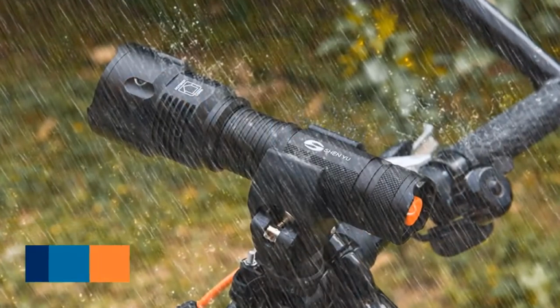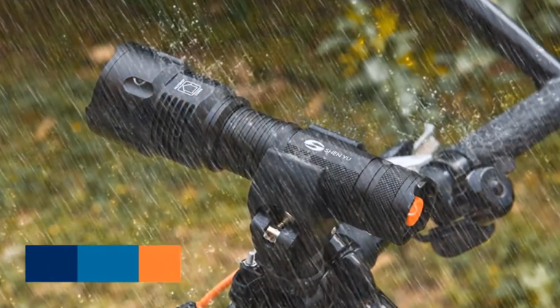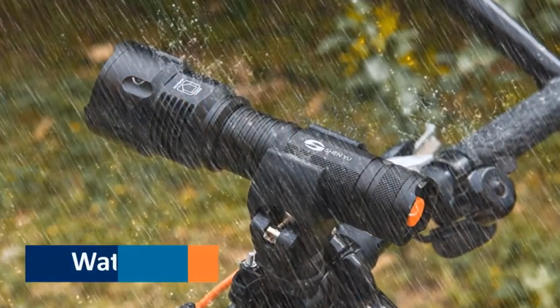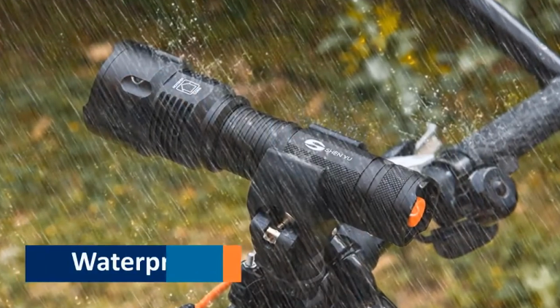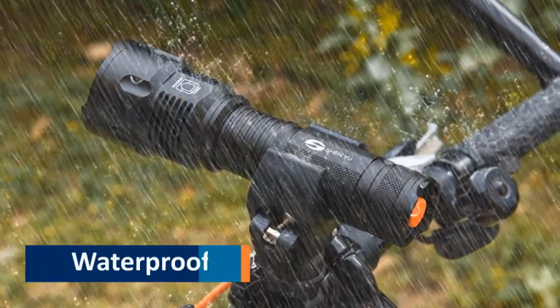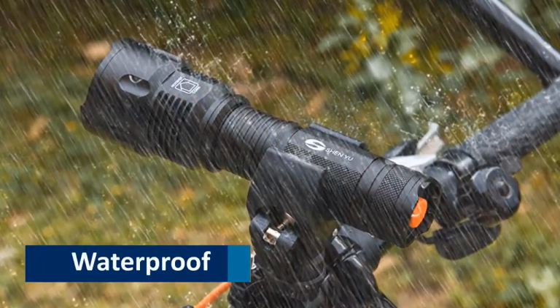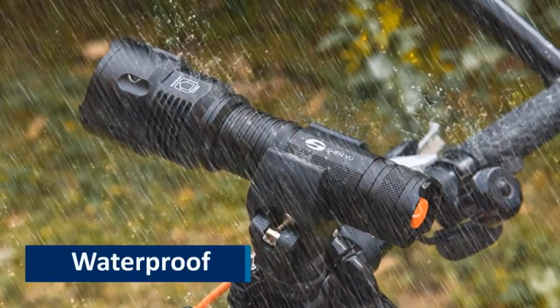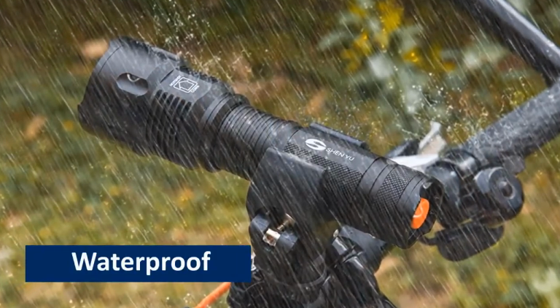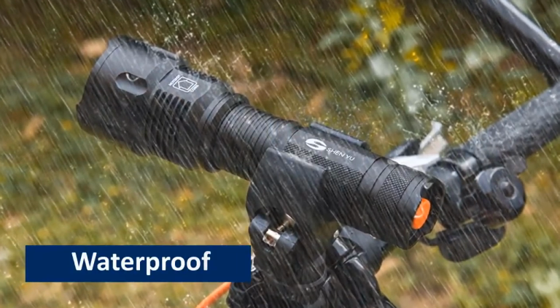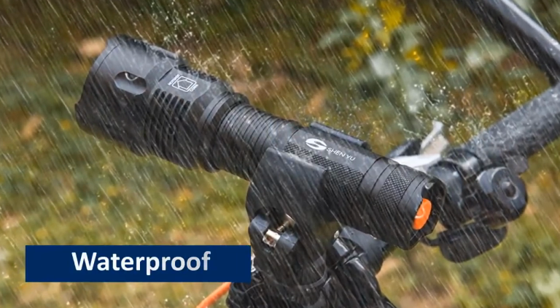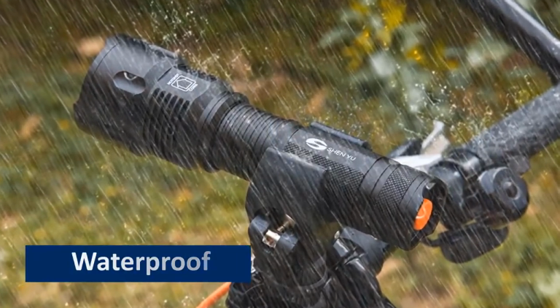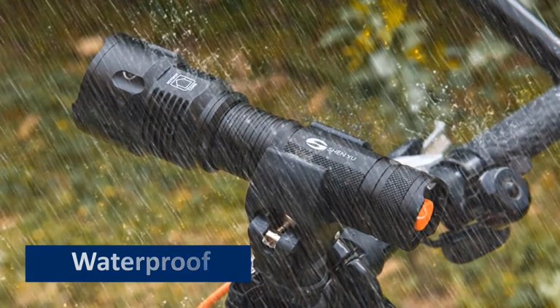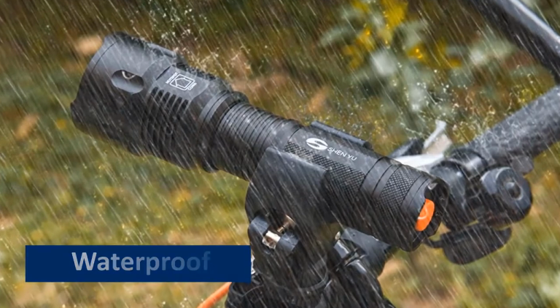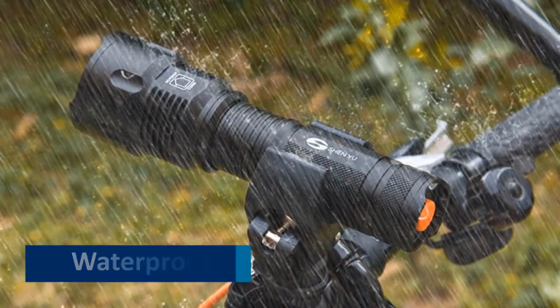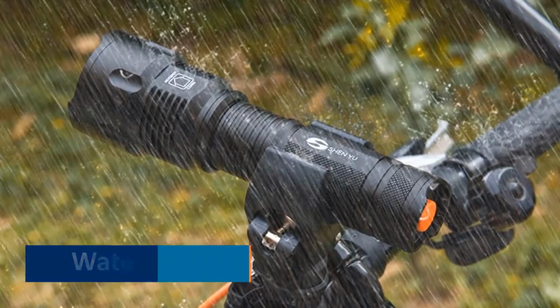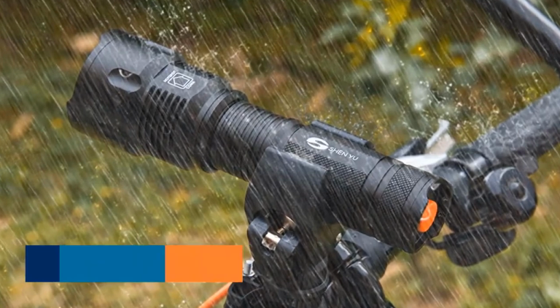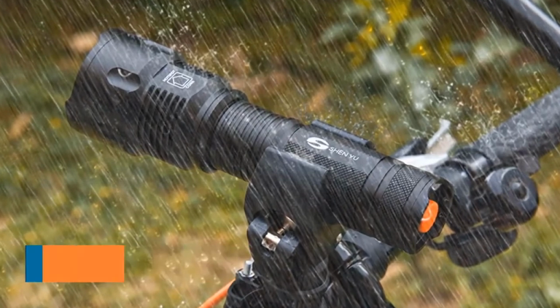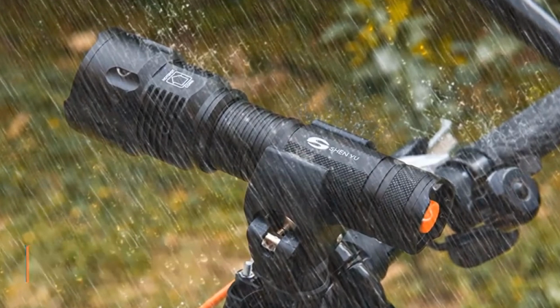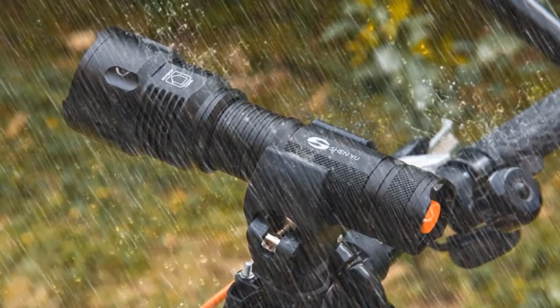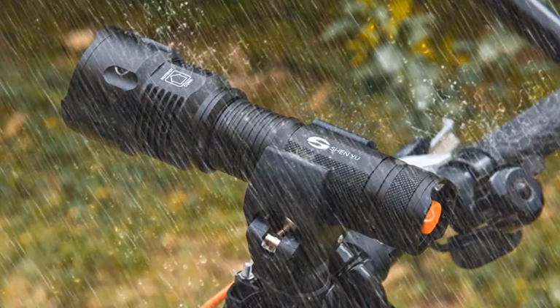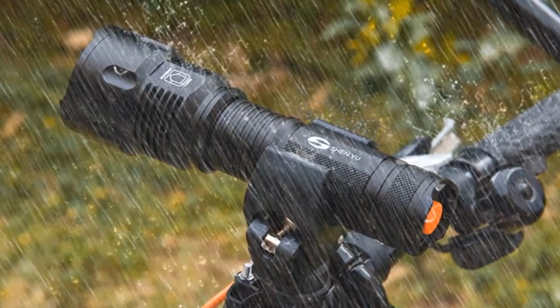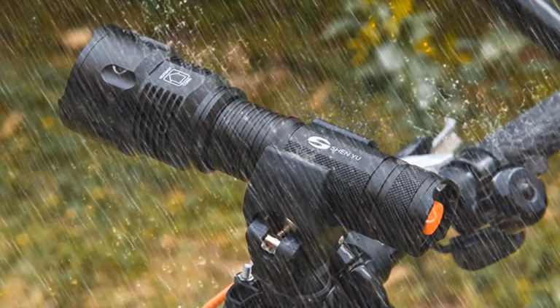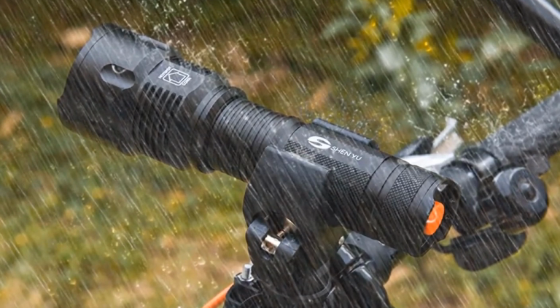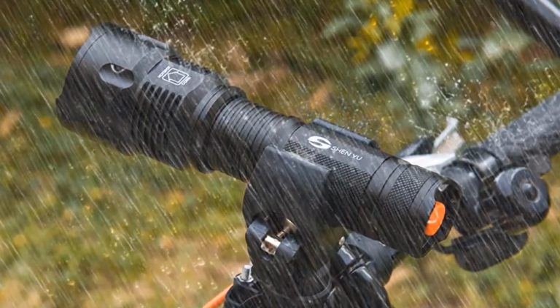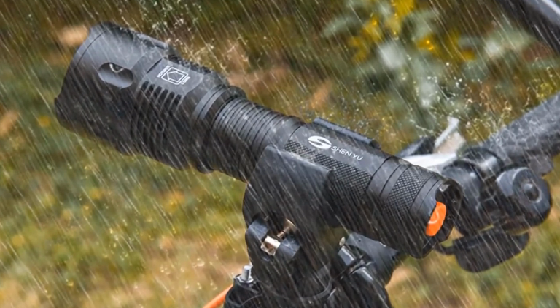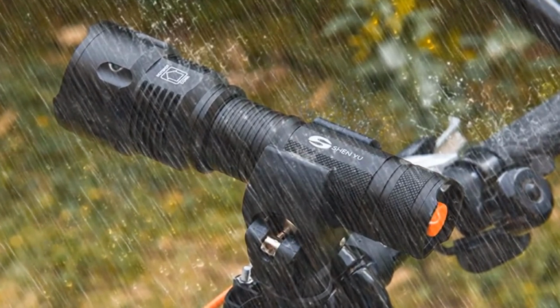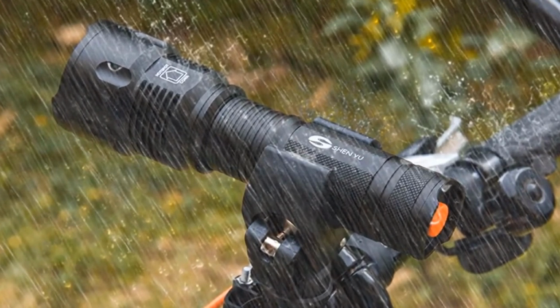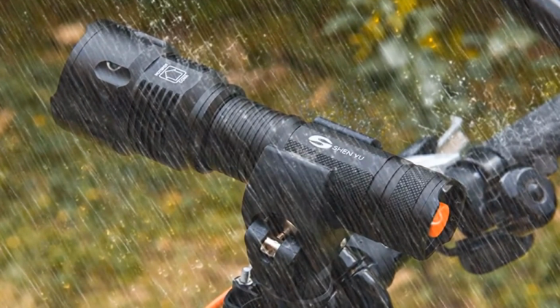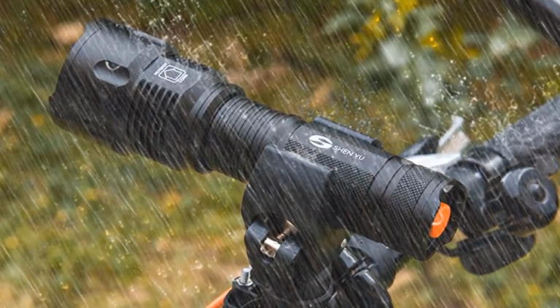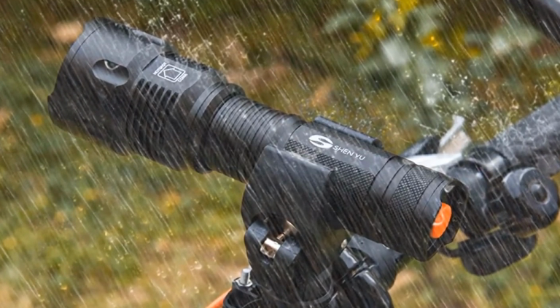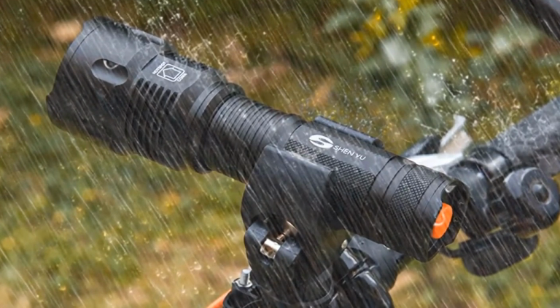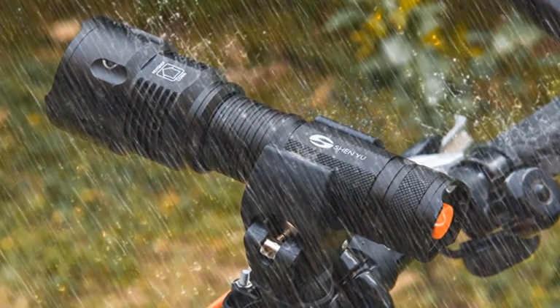Waterproof. The flashlight is waterproof. So it won't be damaged in case it is soaked in rainwater.